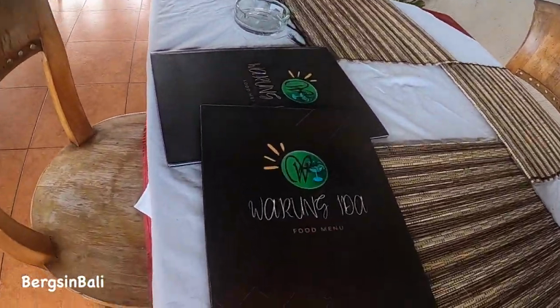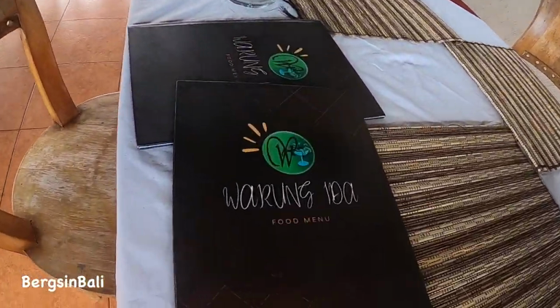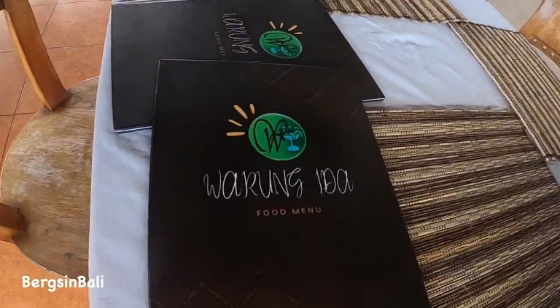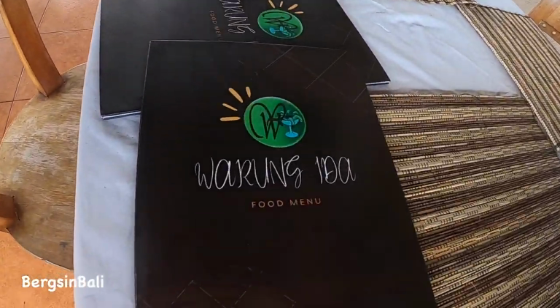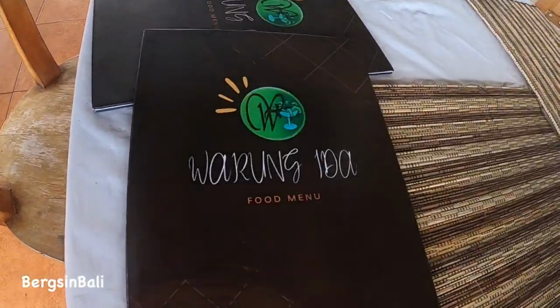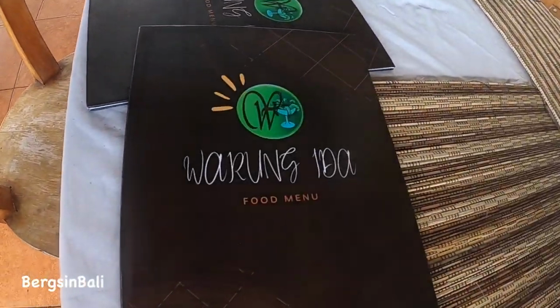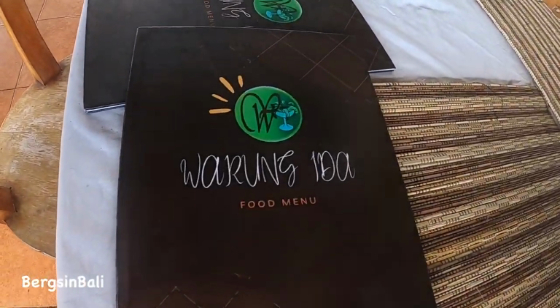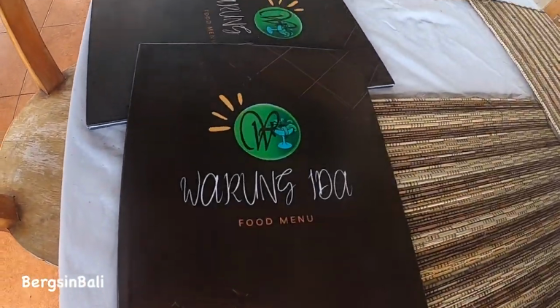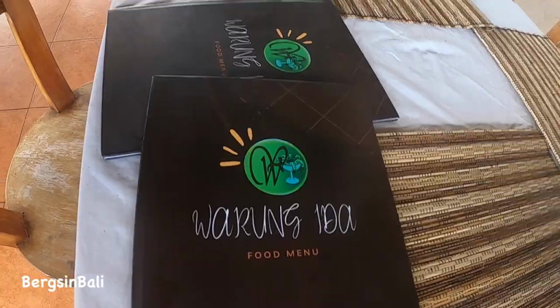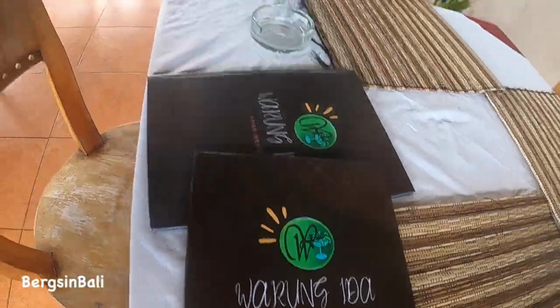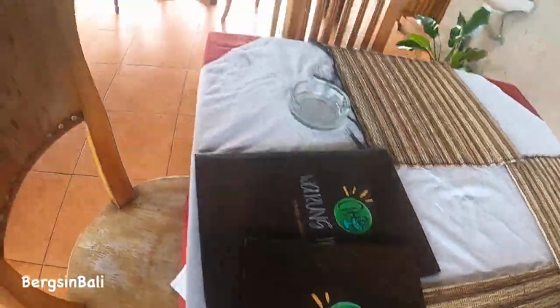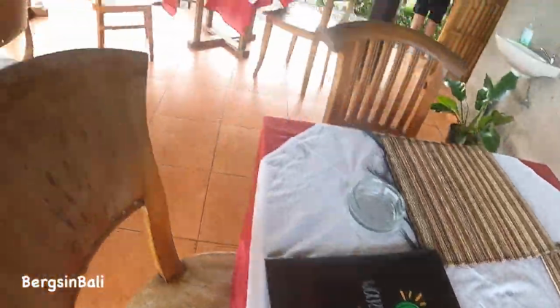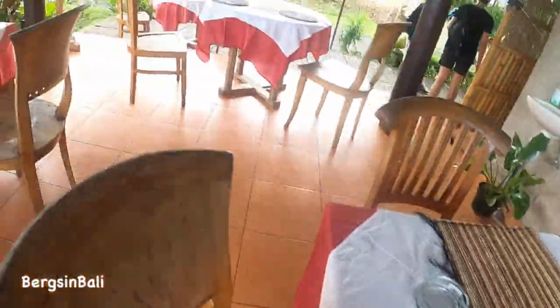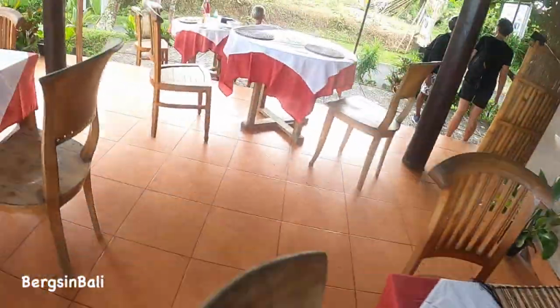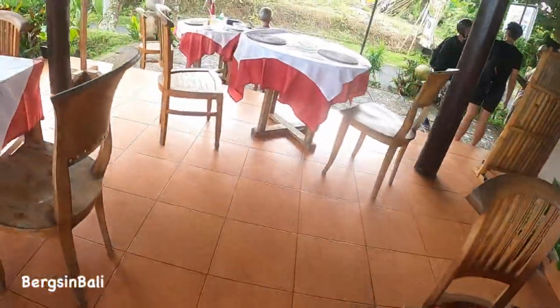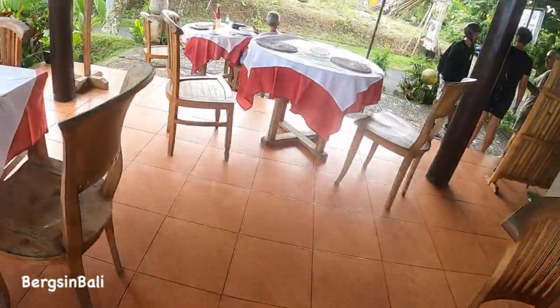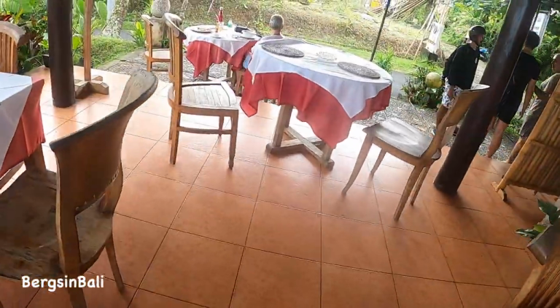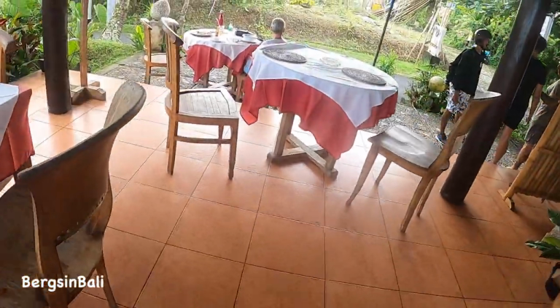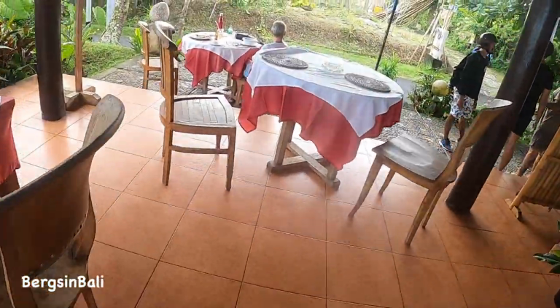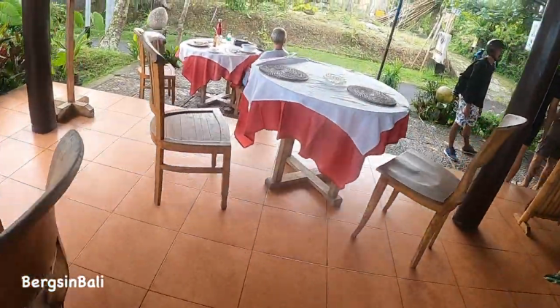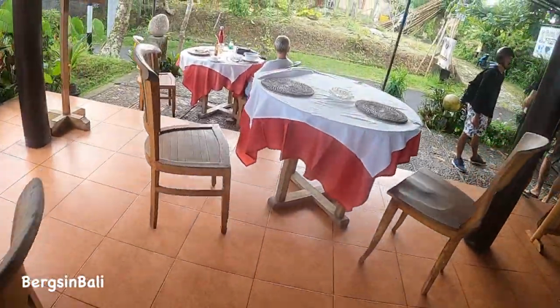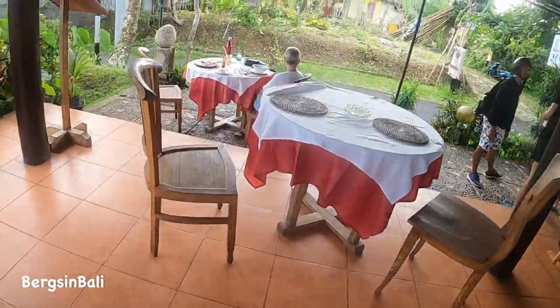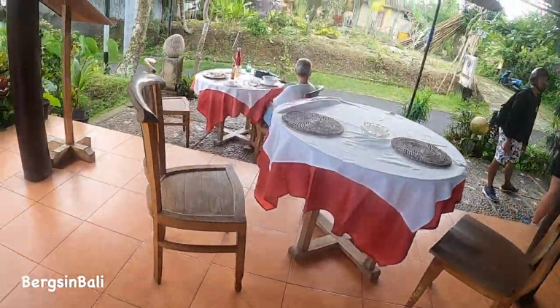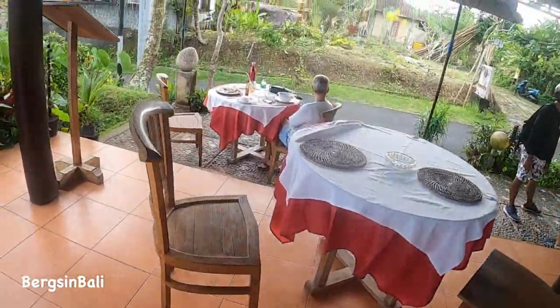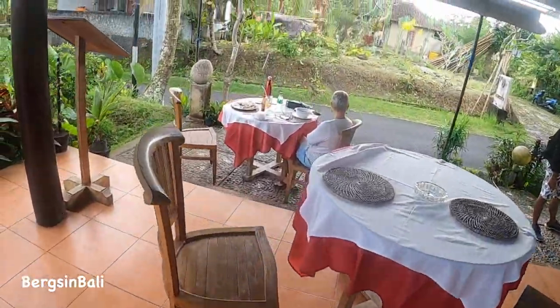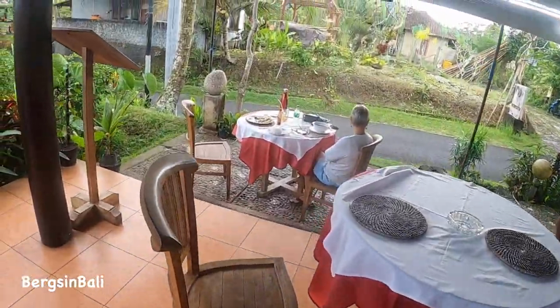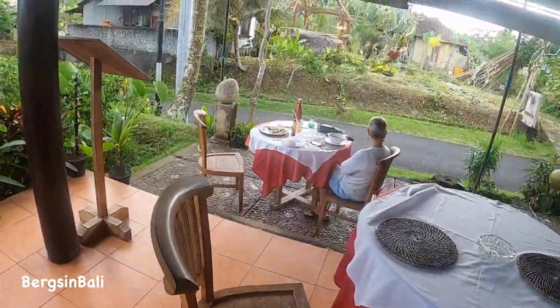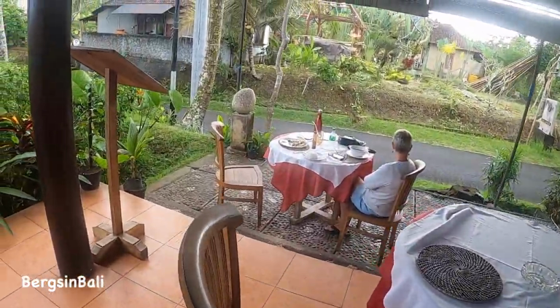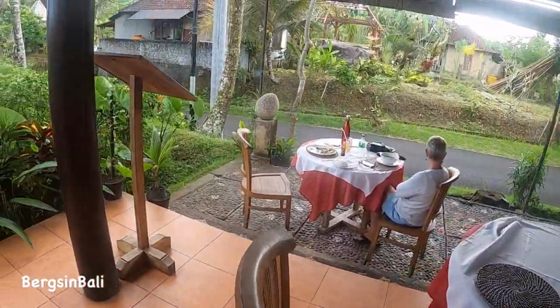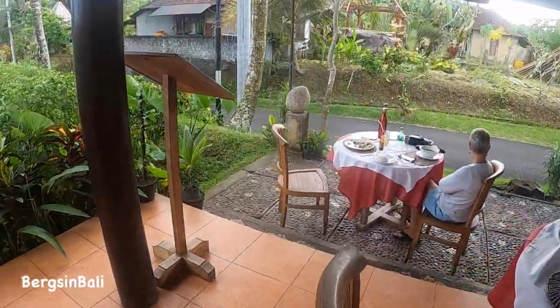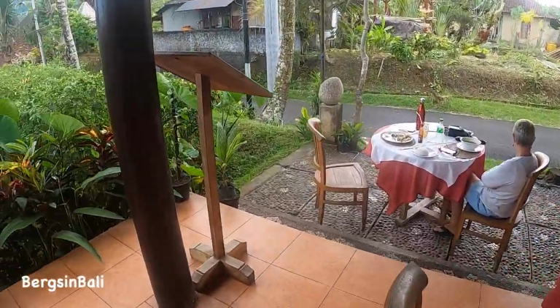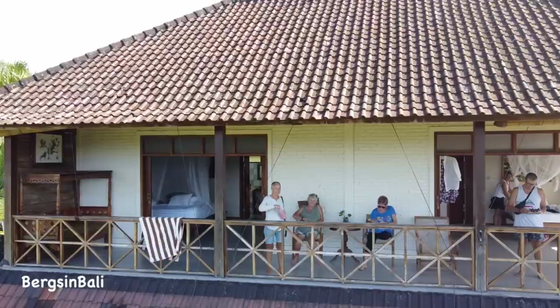Now we'll take you on a bit of a drone adventure around the area. Hope you enjoy. Thanks for watching!